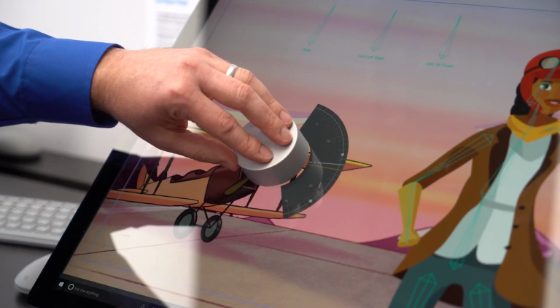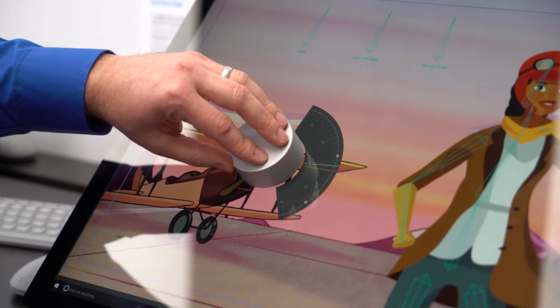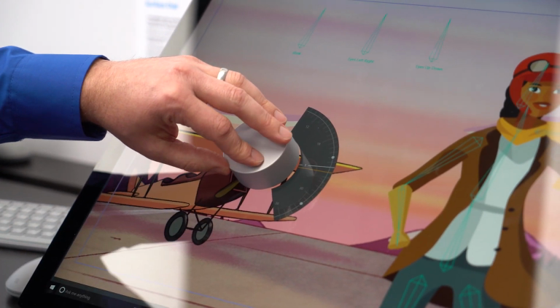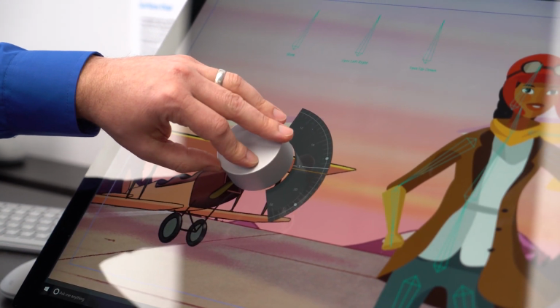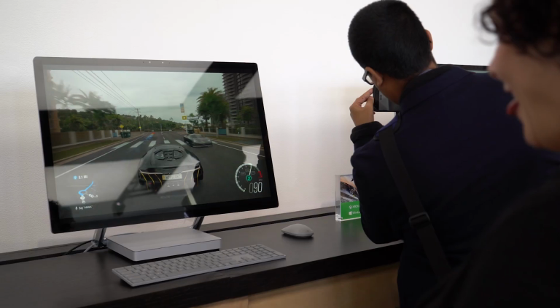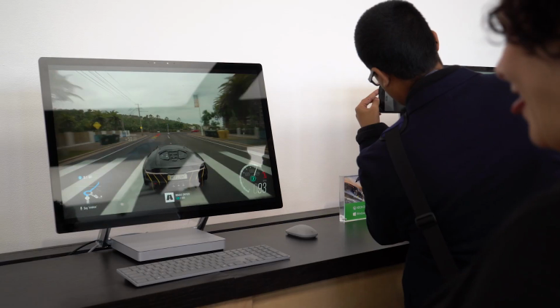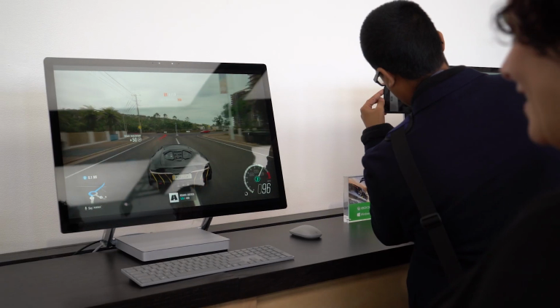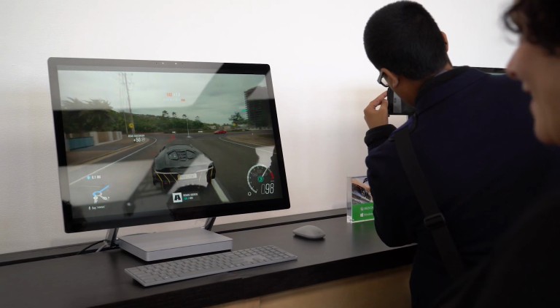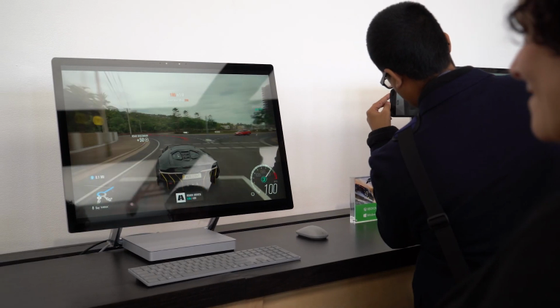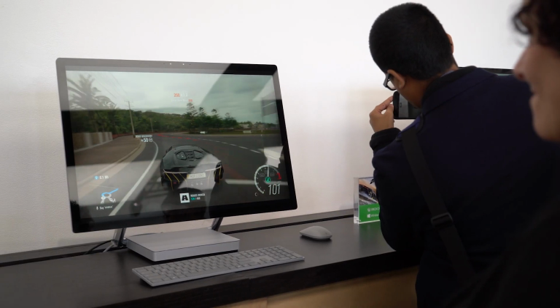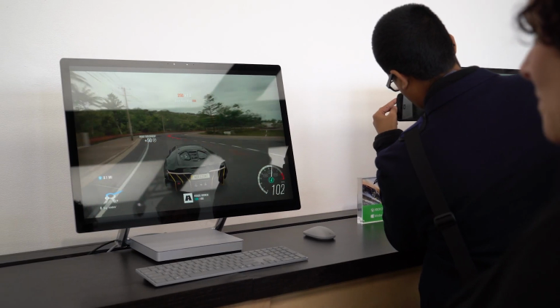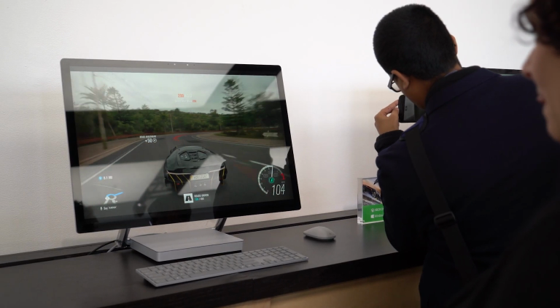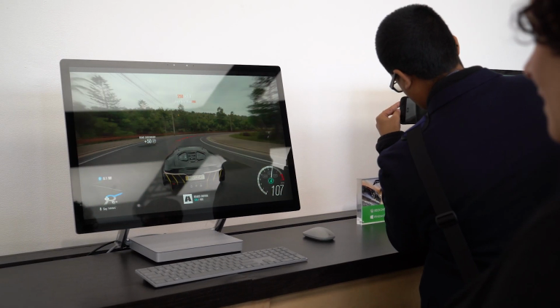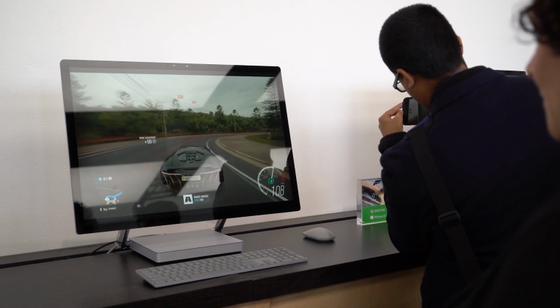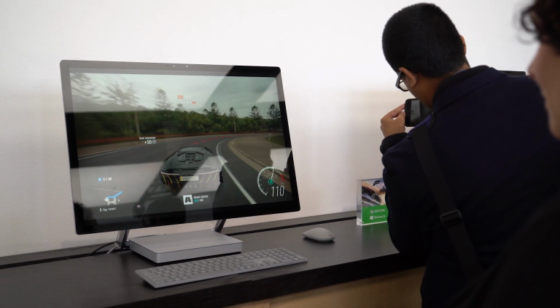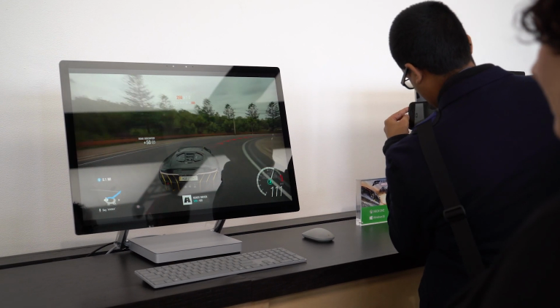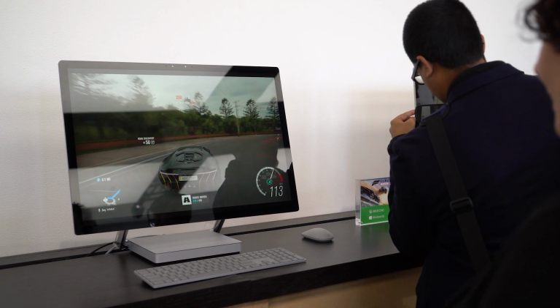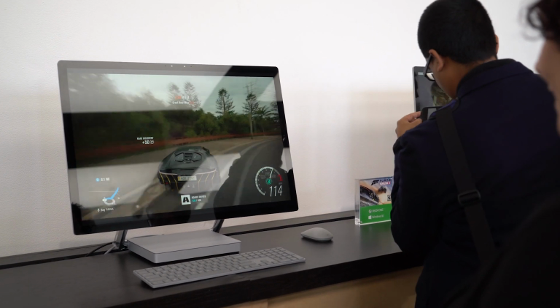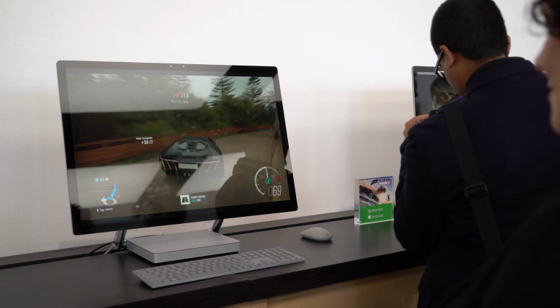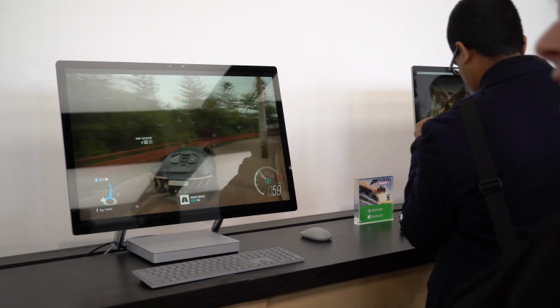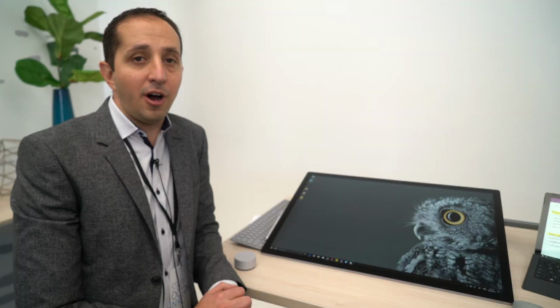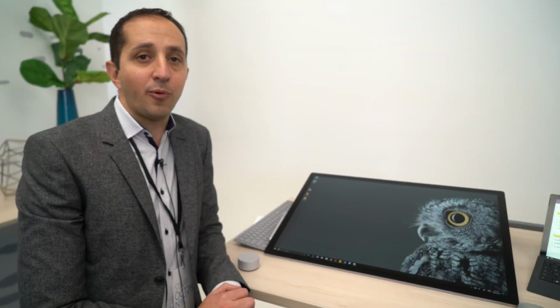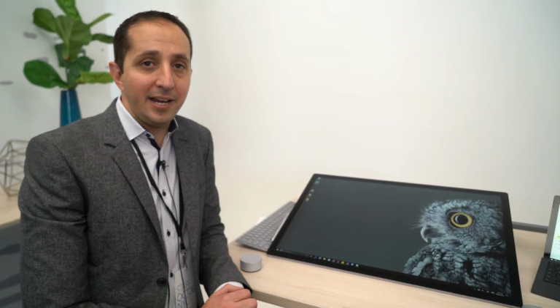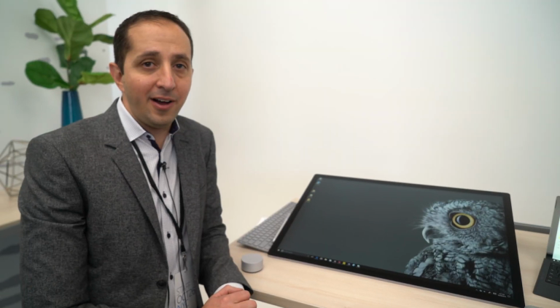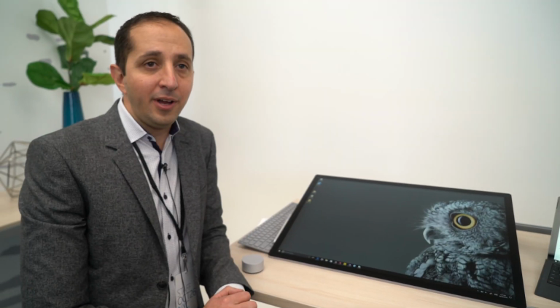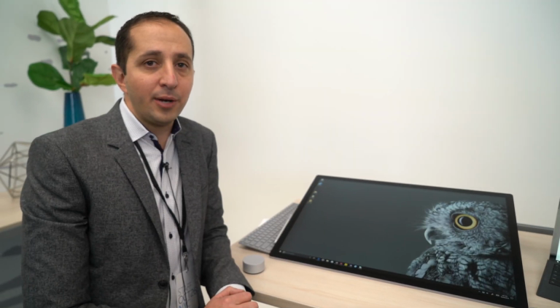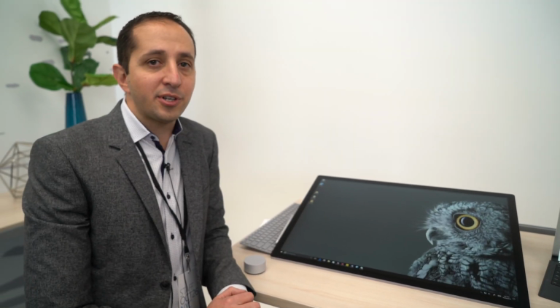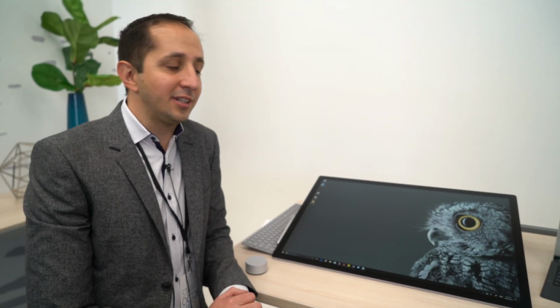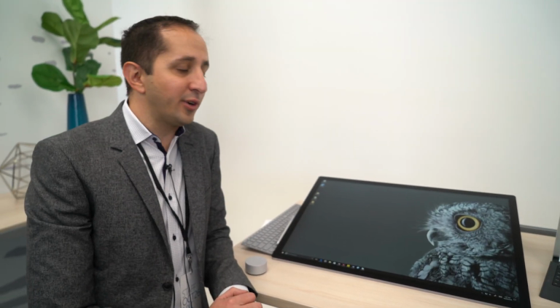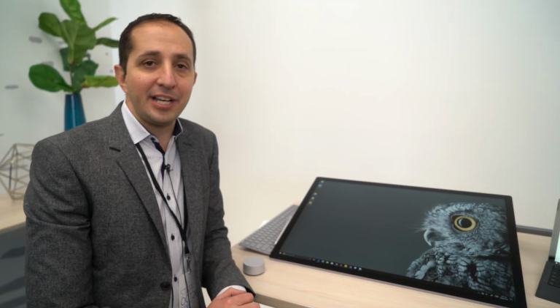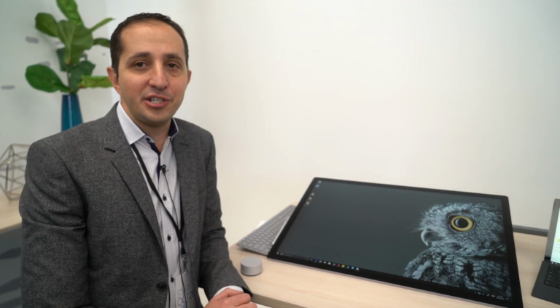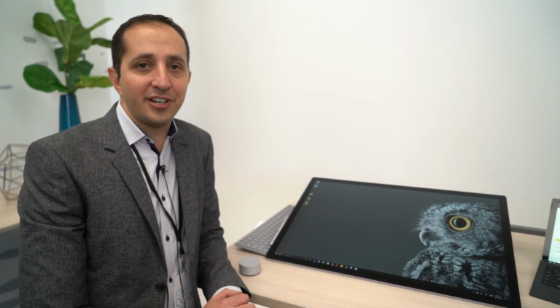Surface Studio starts at $2,999. Pre-orders are on right now and will start delivering later this year.